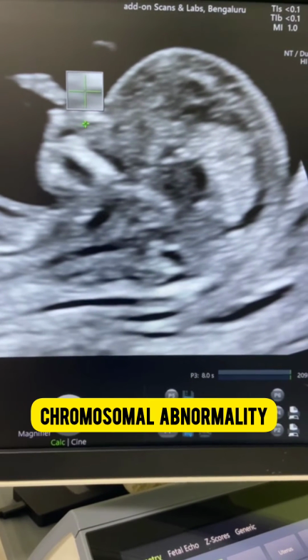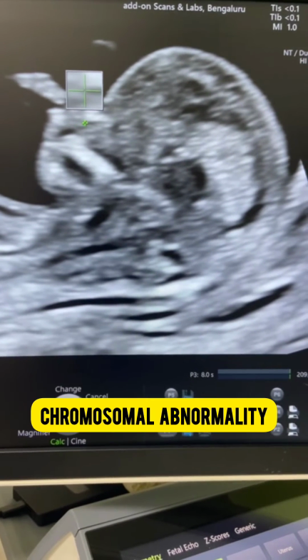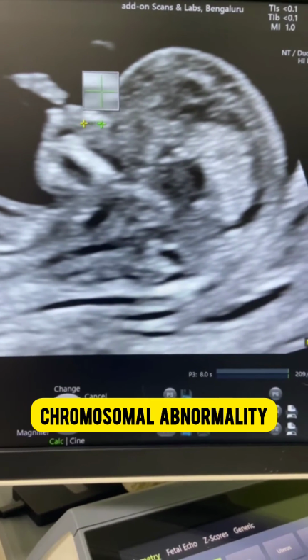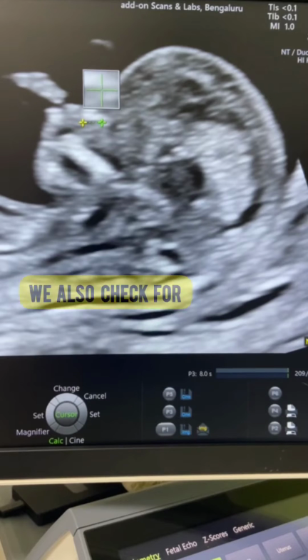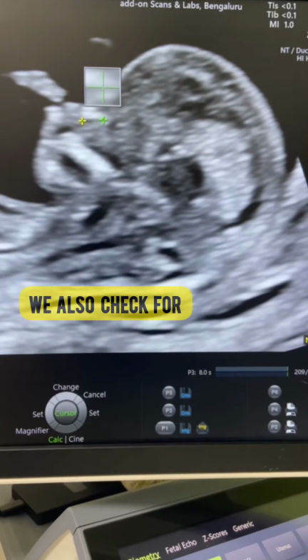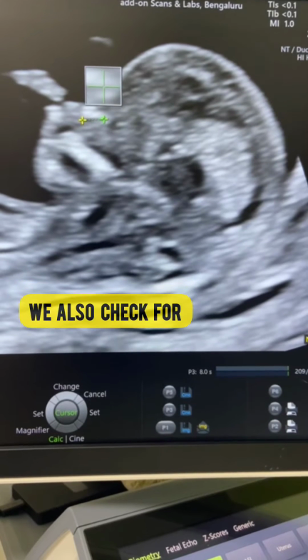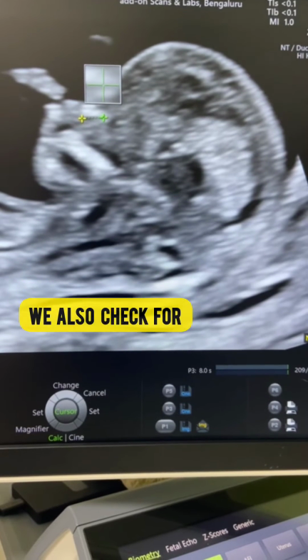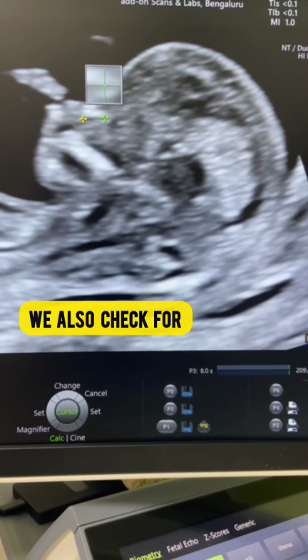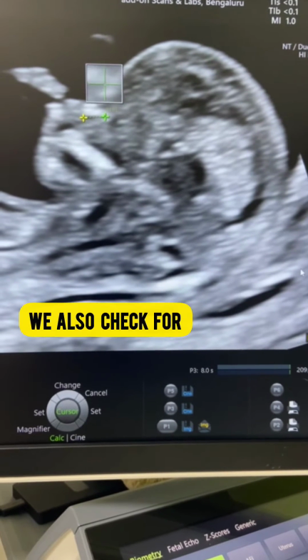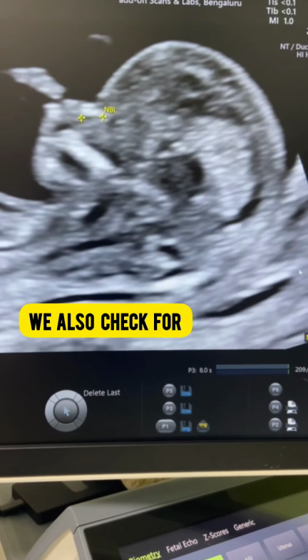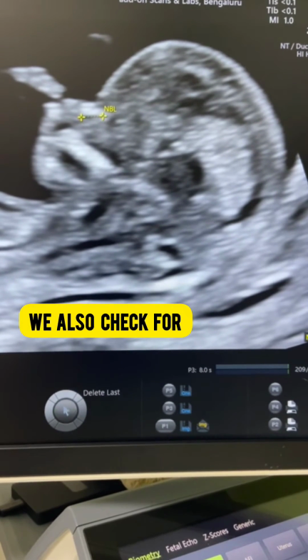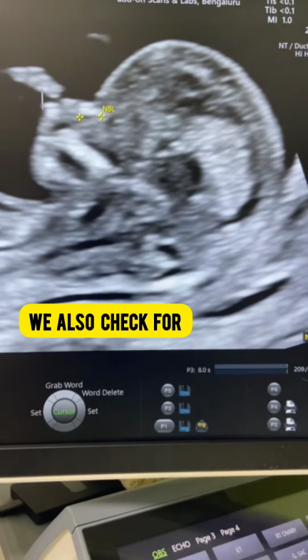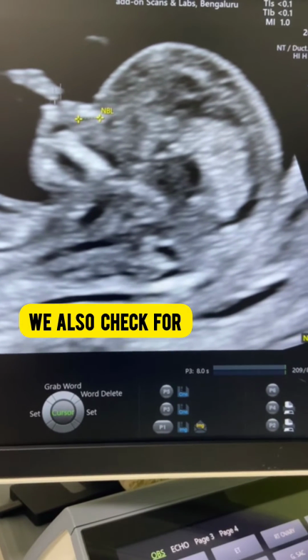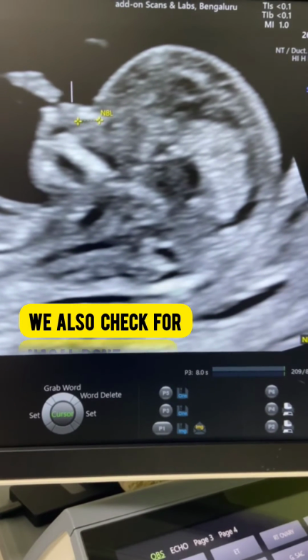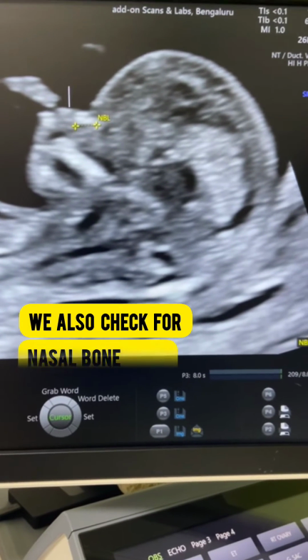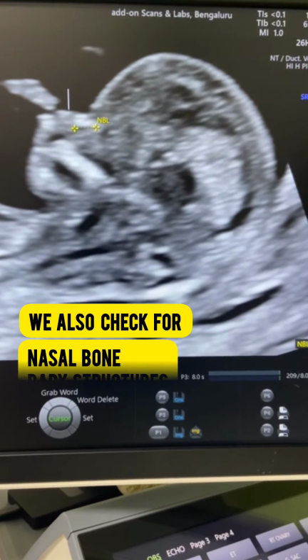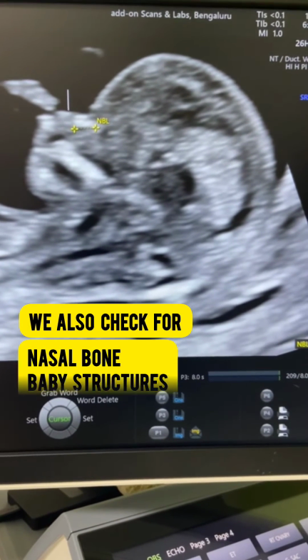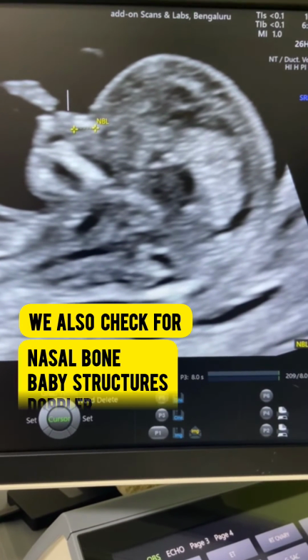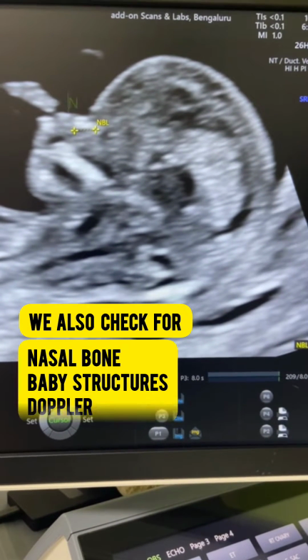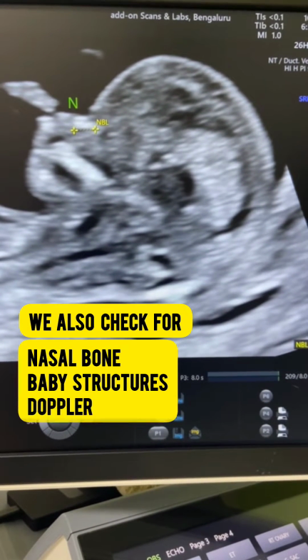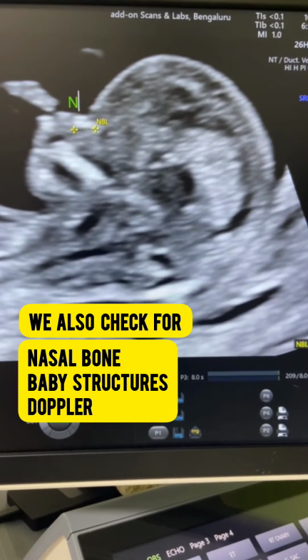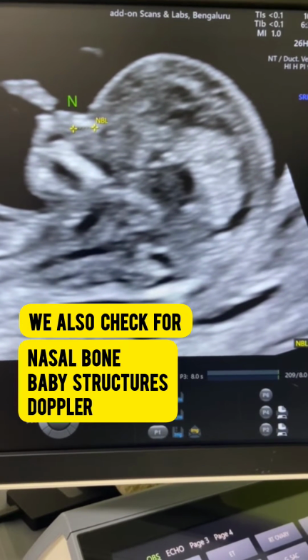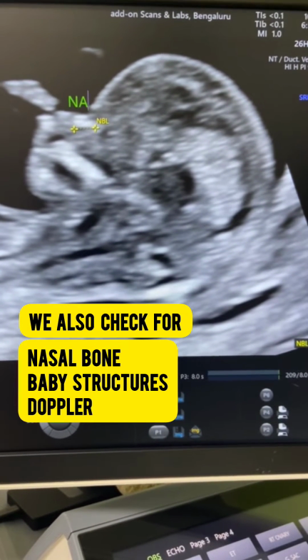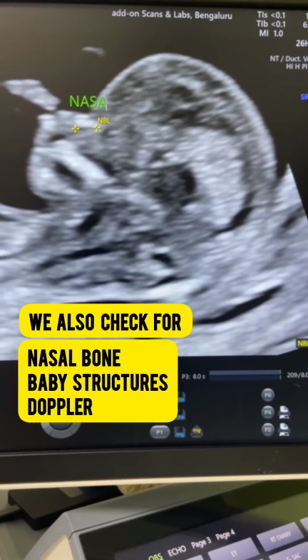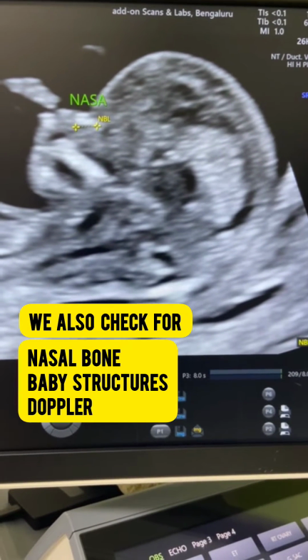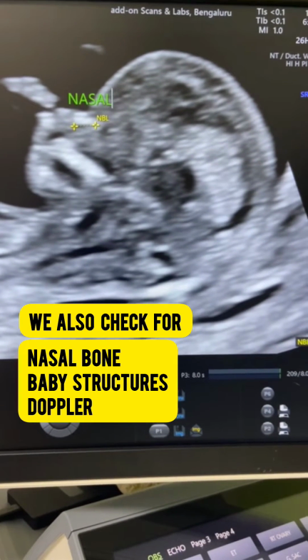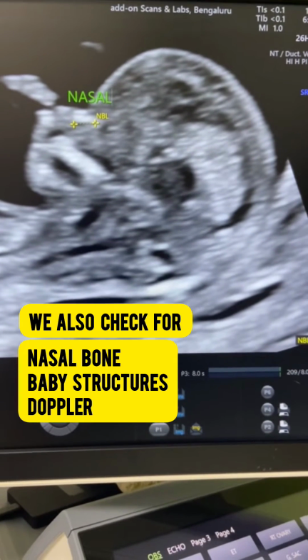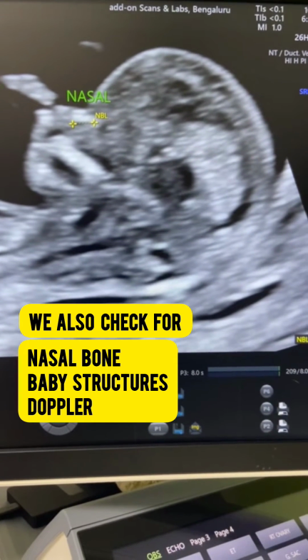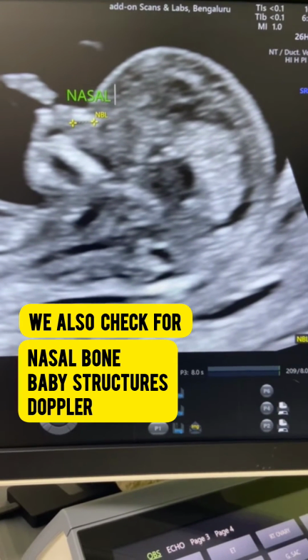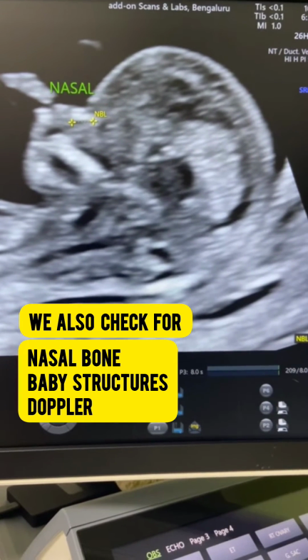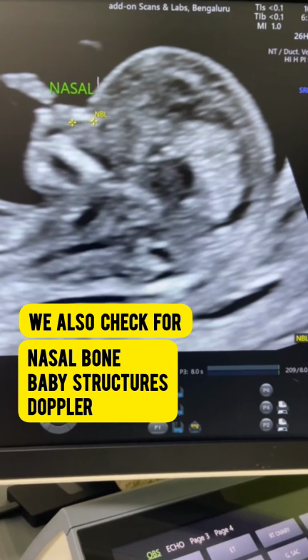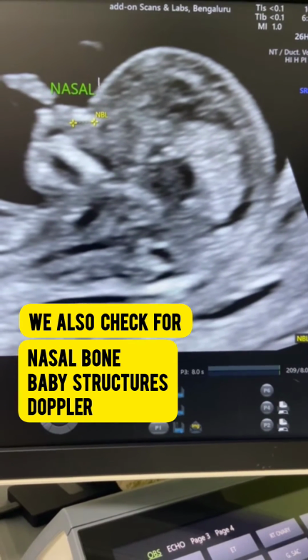We also check the presence of nasal bone, baby structures, and Doppler in the NT scan.